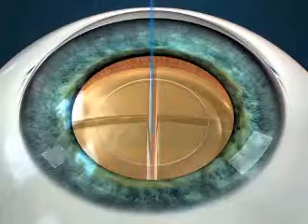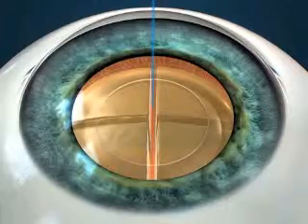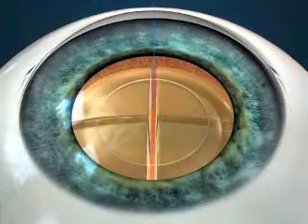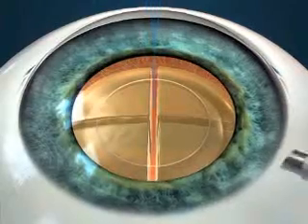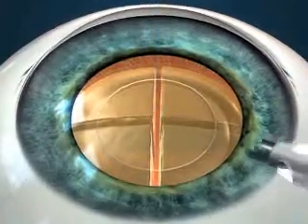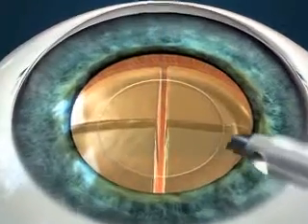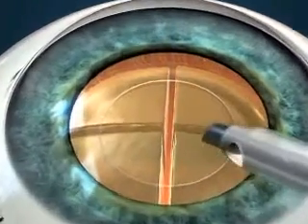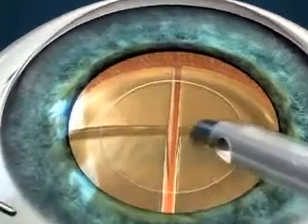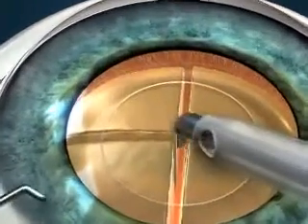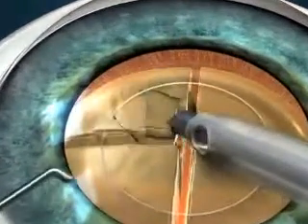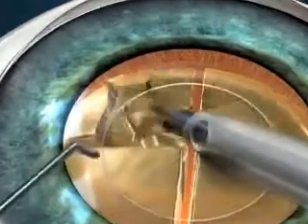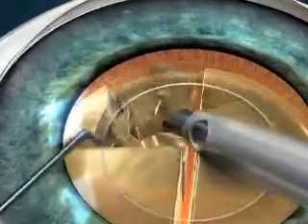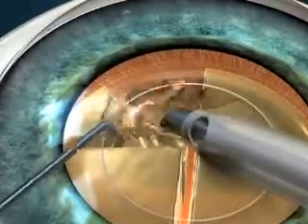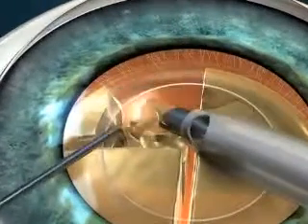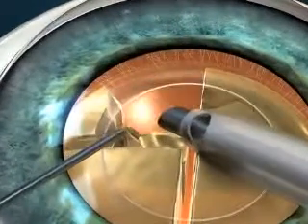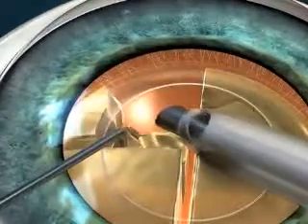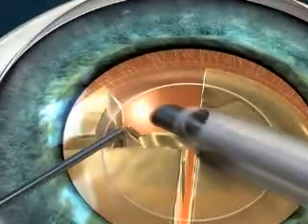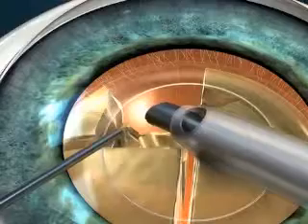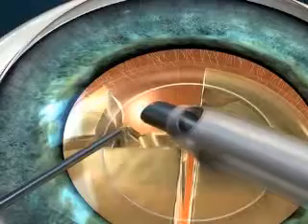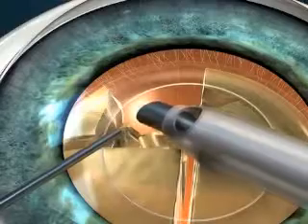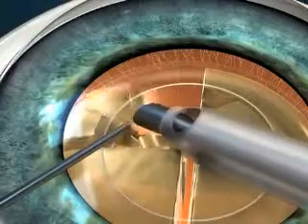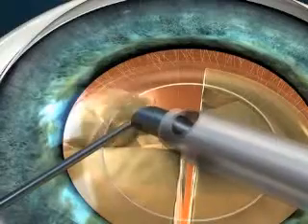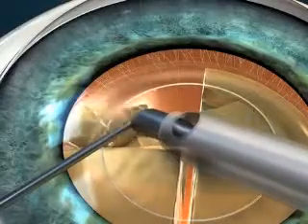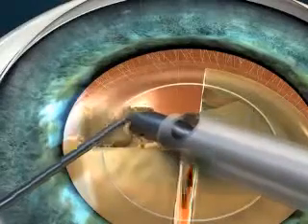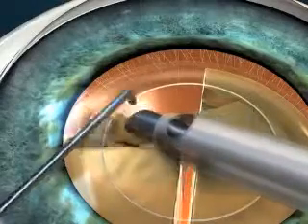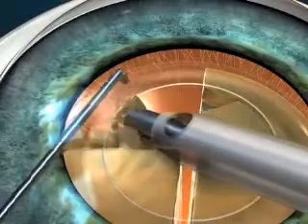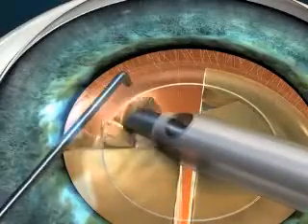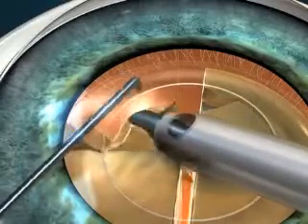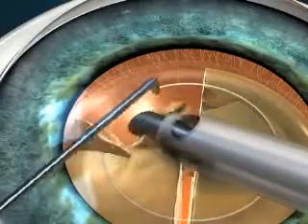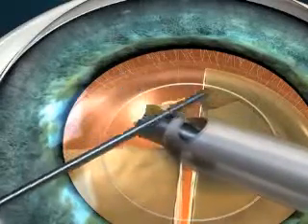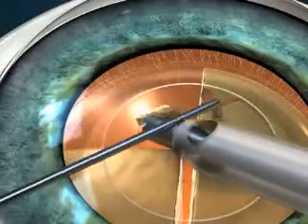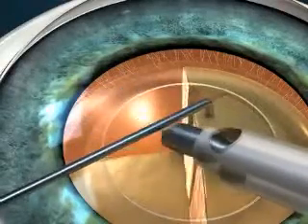The pieces of lens are then removed using a tiny ultrasound suction device that is inserted through the corneal incision.